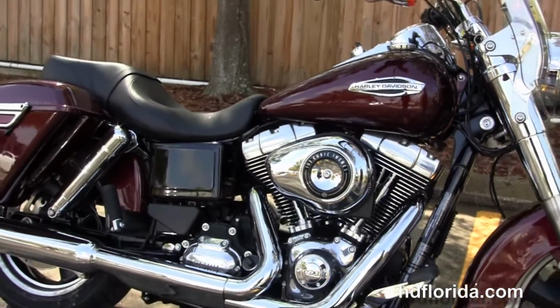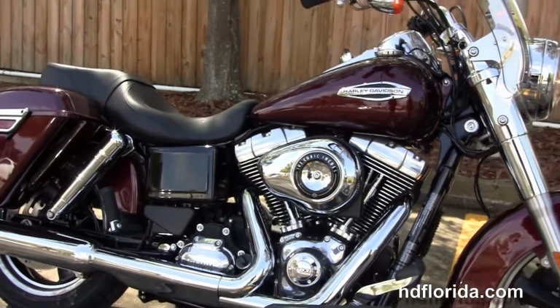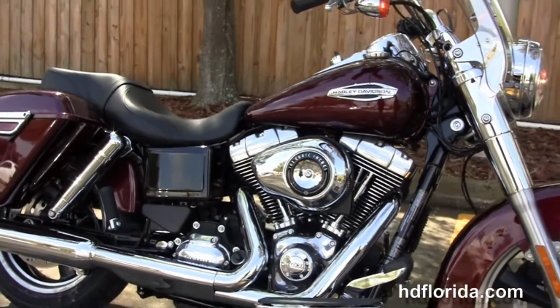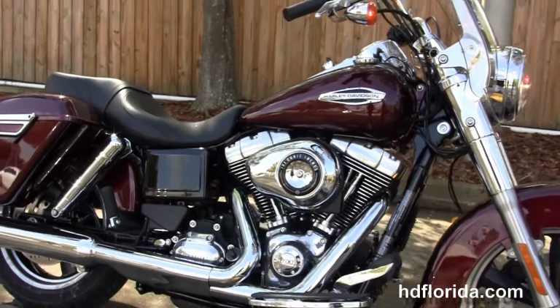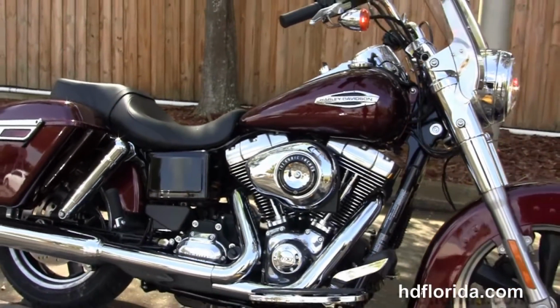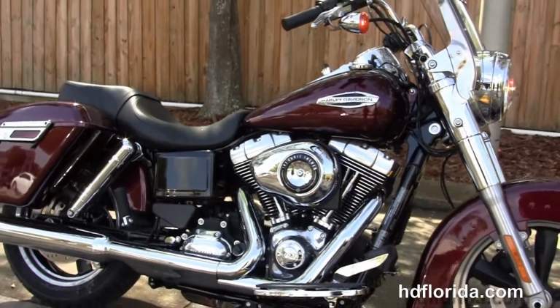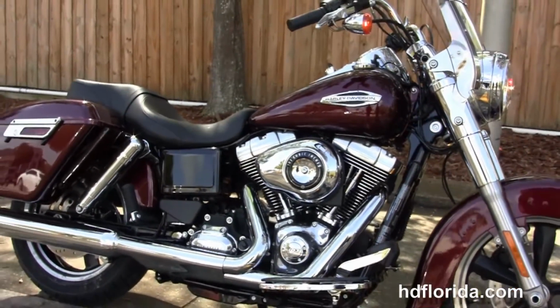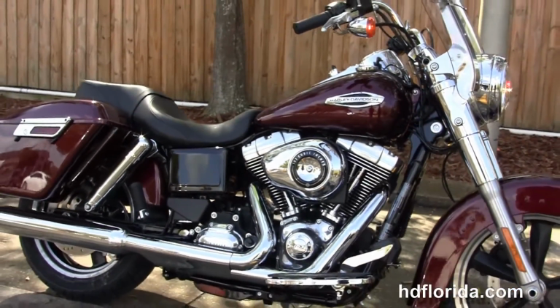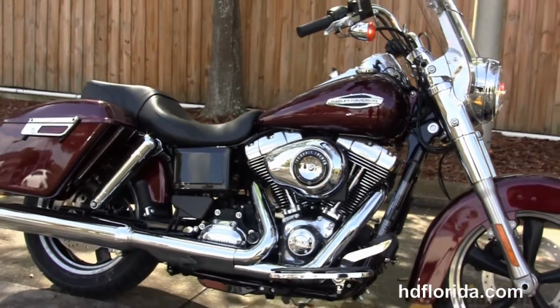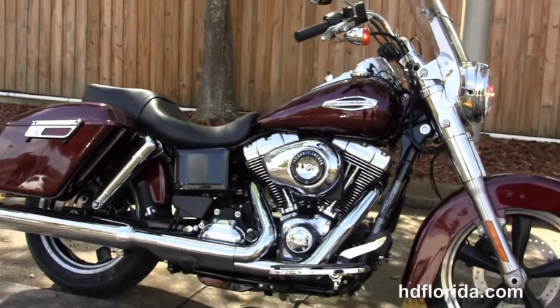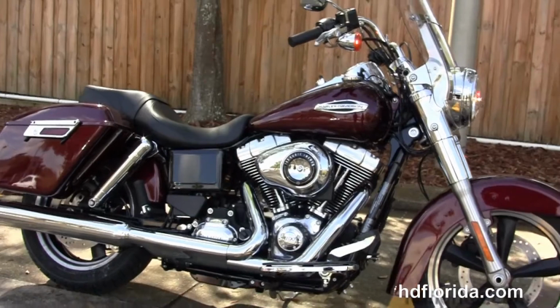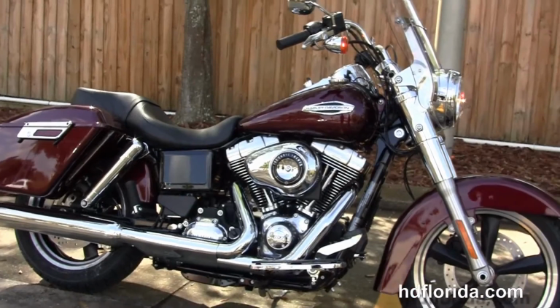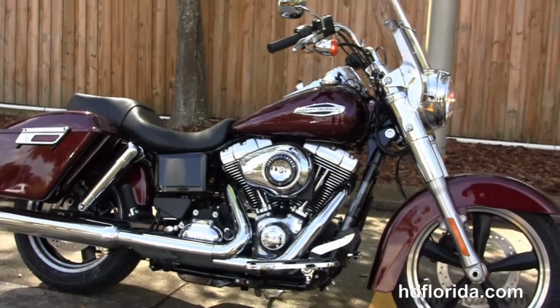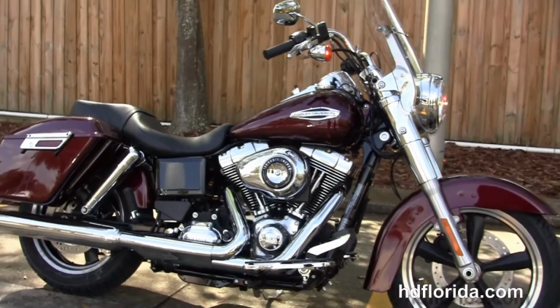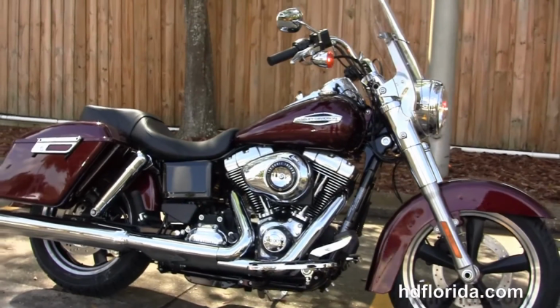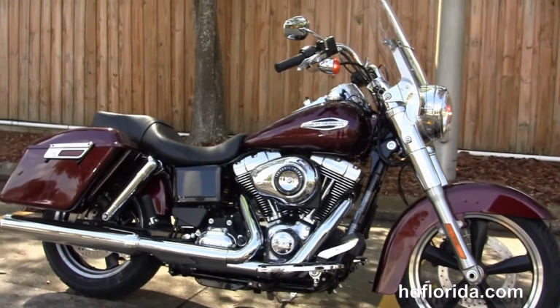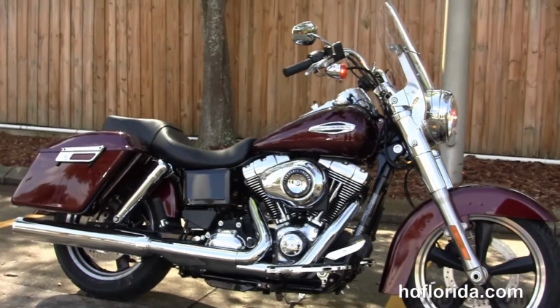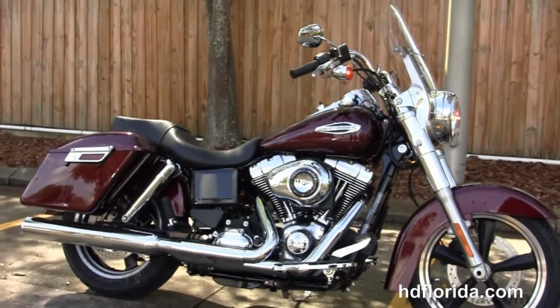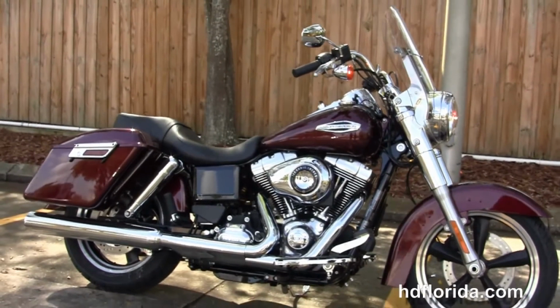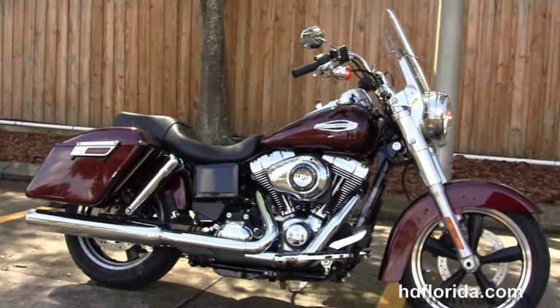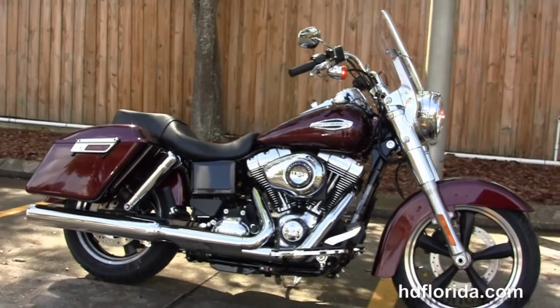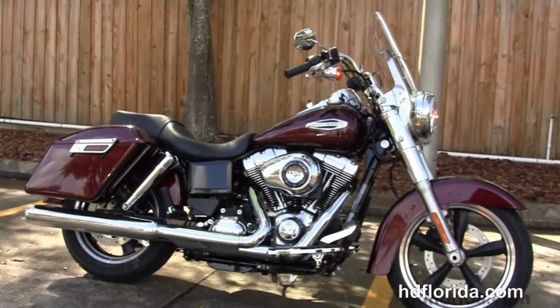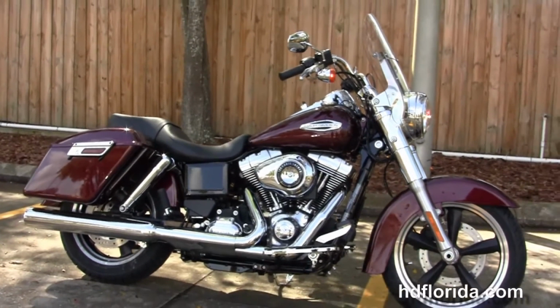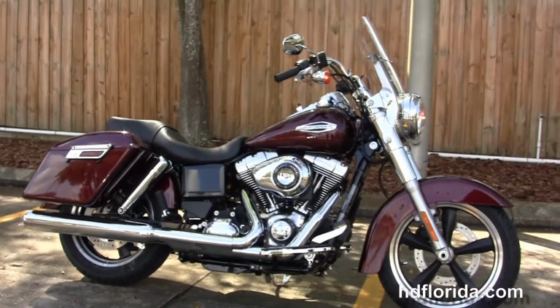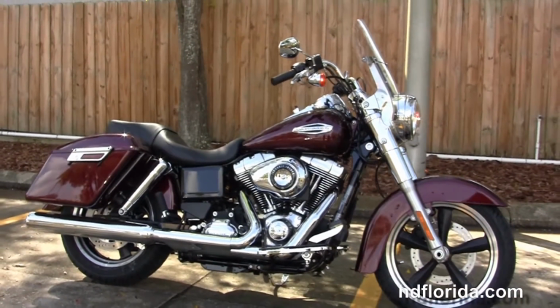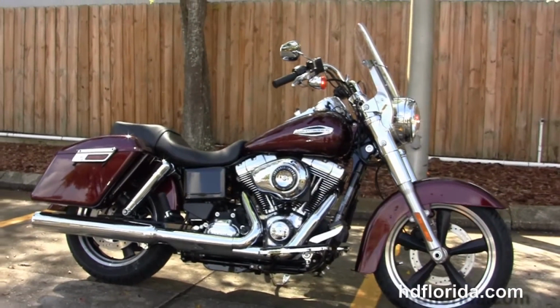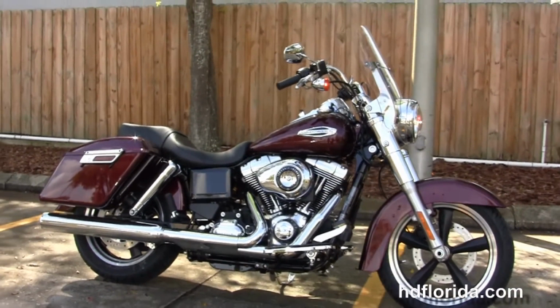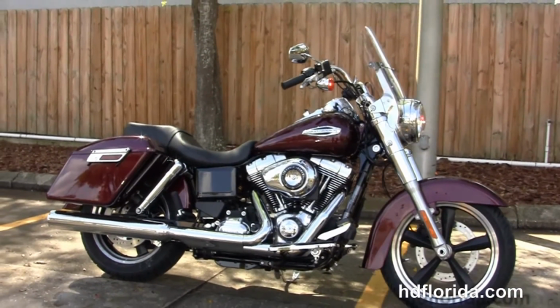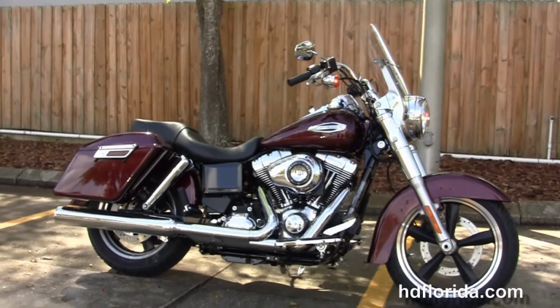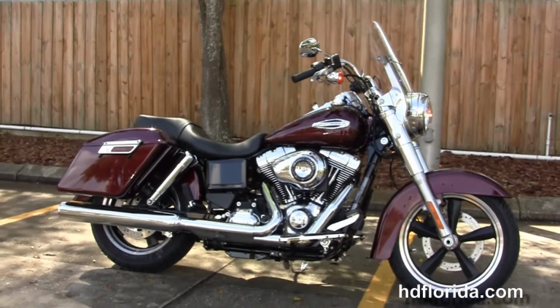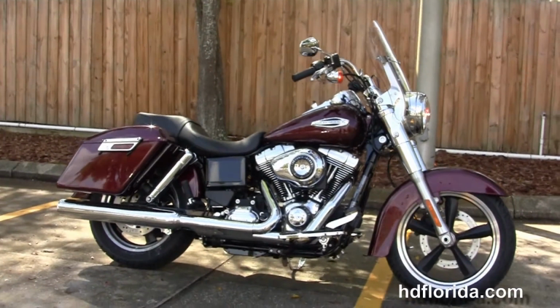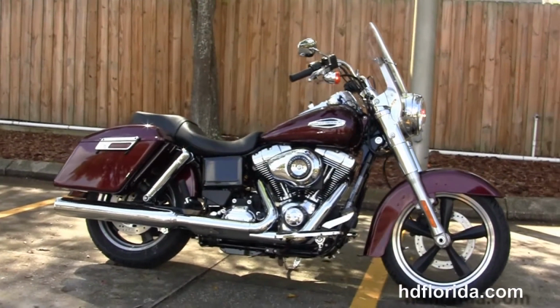And be sure to ask about our Fly and Ride program. Here at the world-famous Harley-Davidson of Florida, all our bikes are fully serviced and safety inspected.